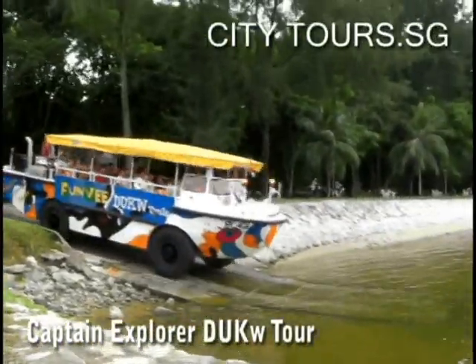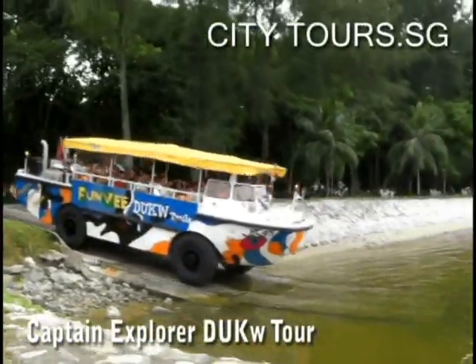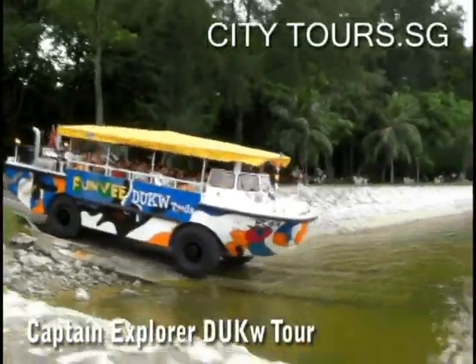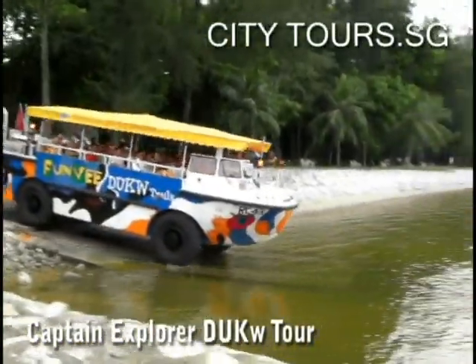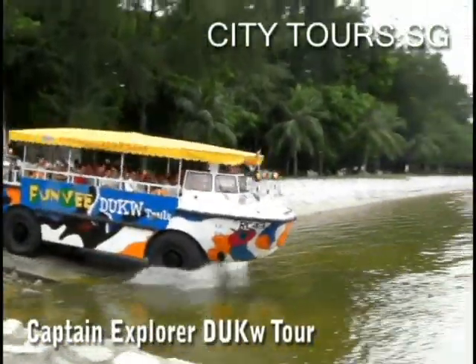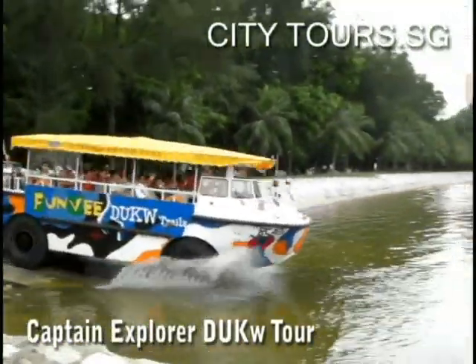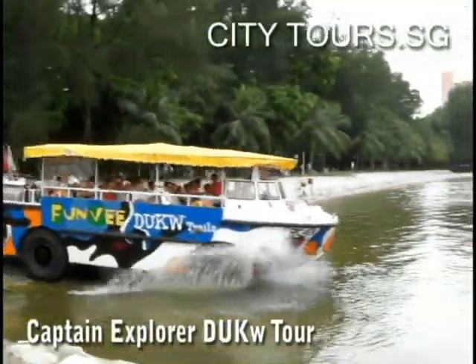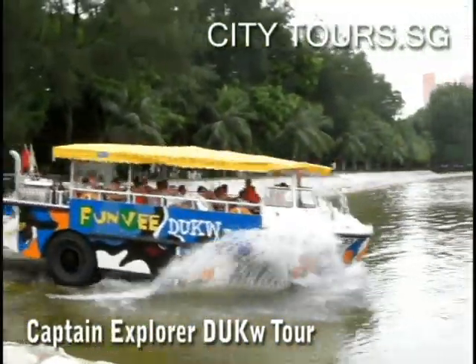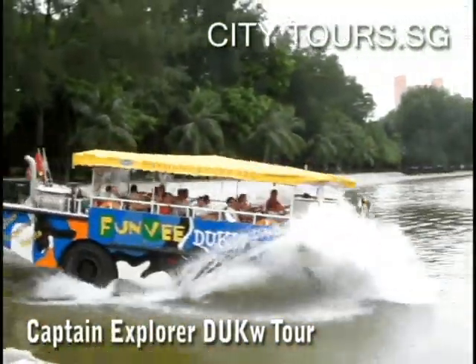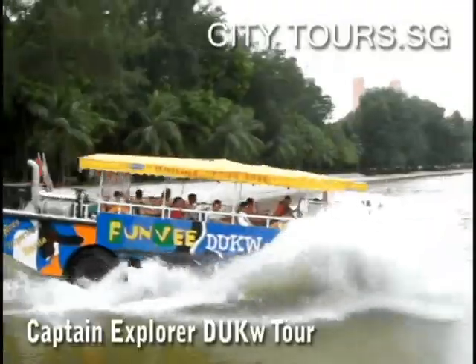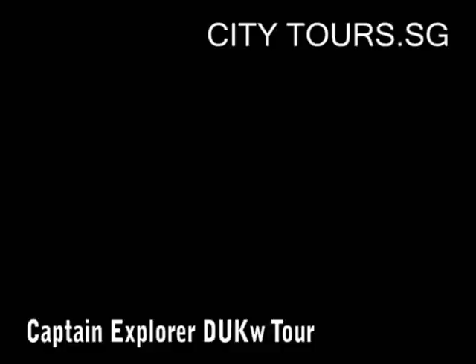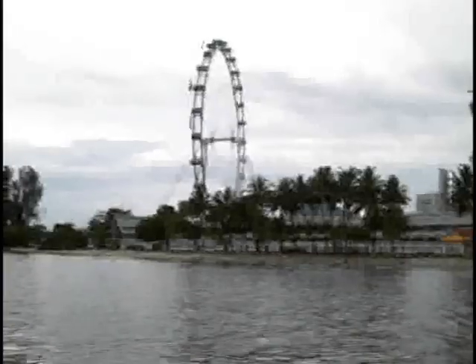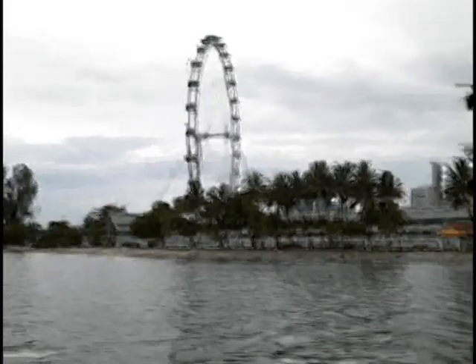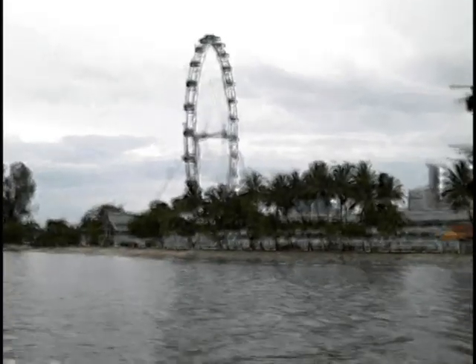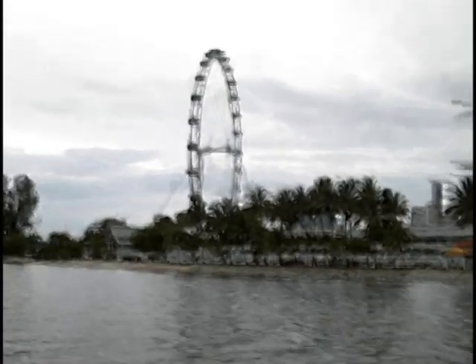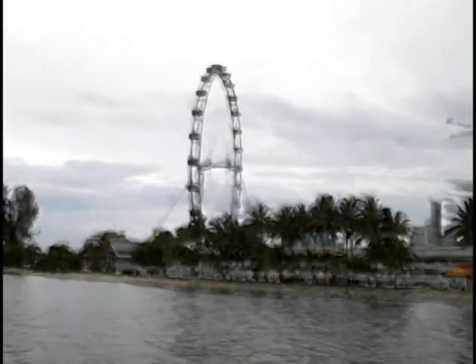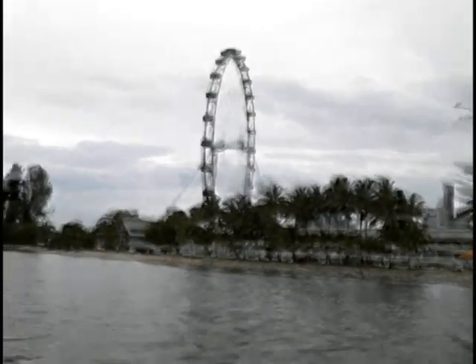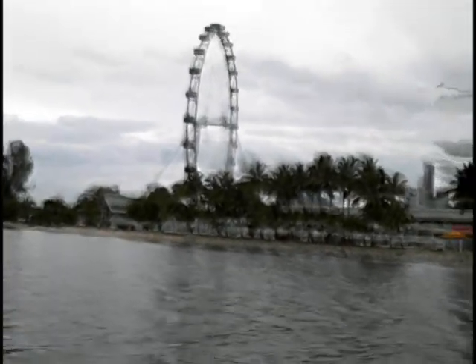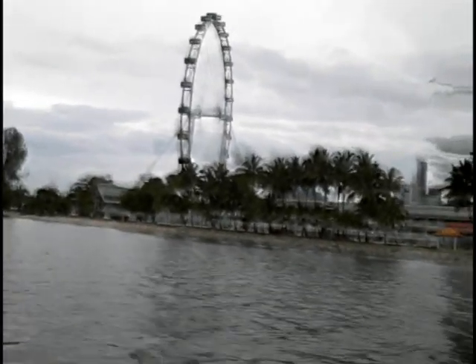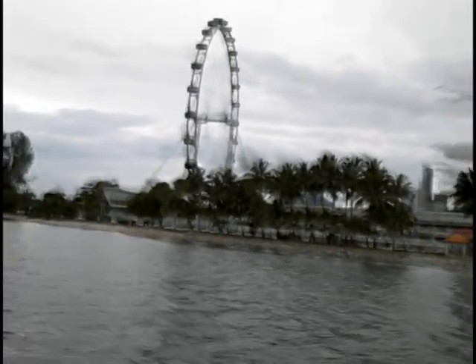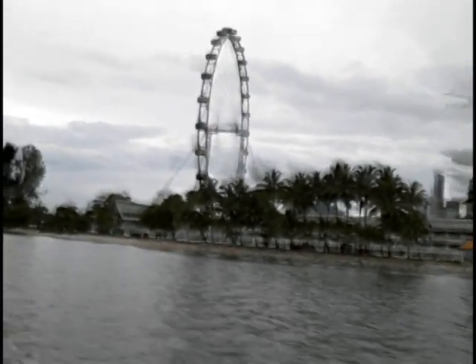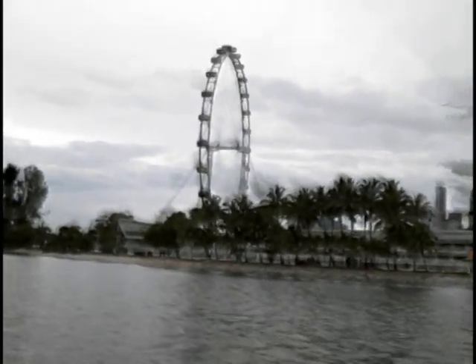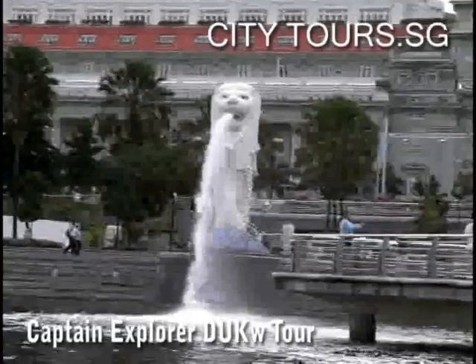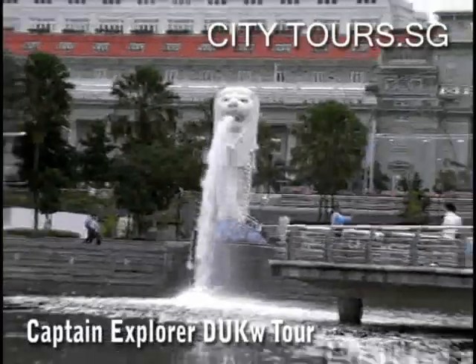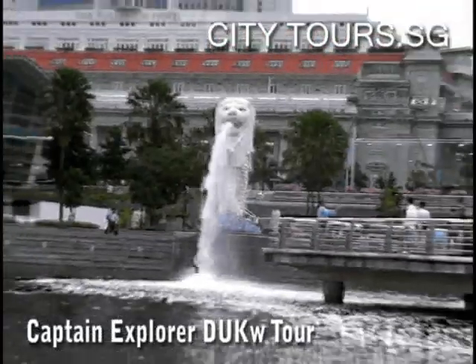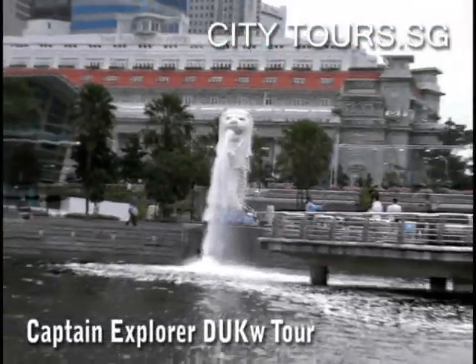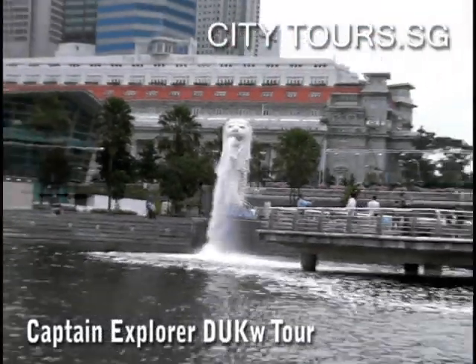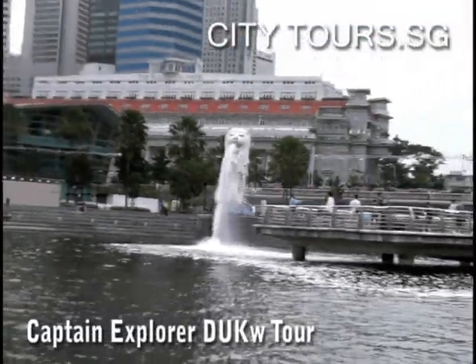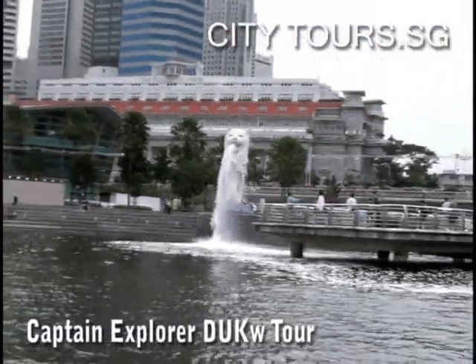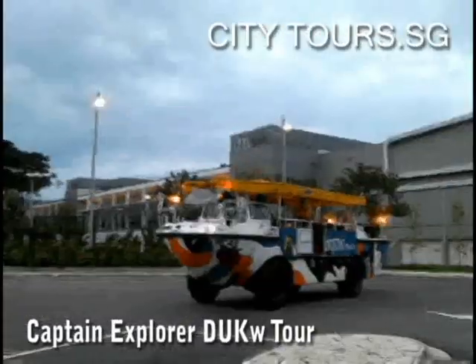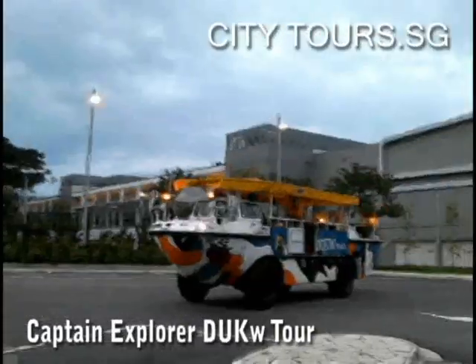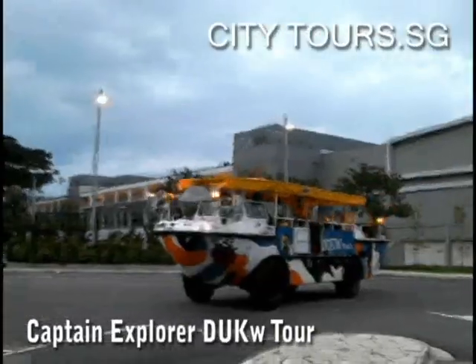Get up close to the Merlion and pay a visit to the Esplanade, Supreme Court and other city landmarks.